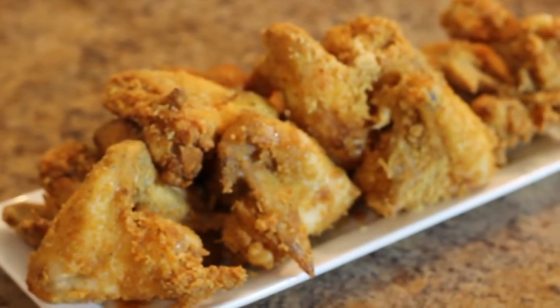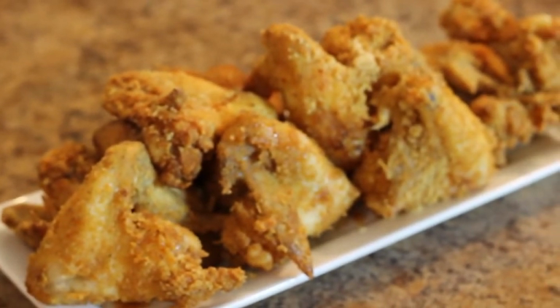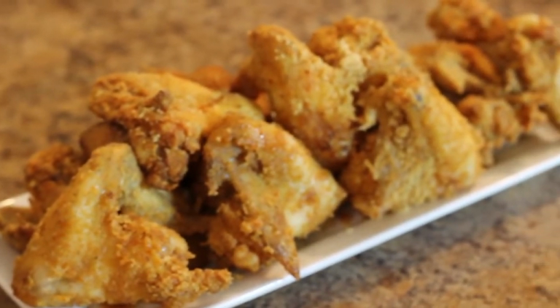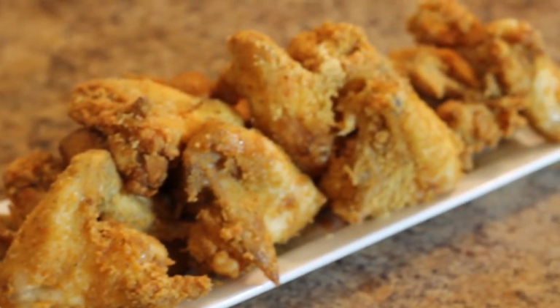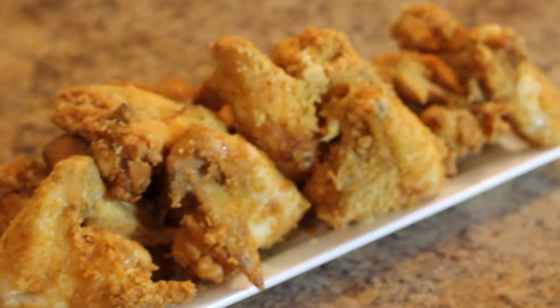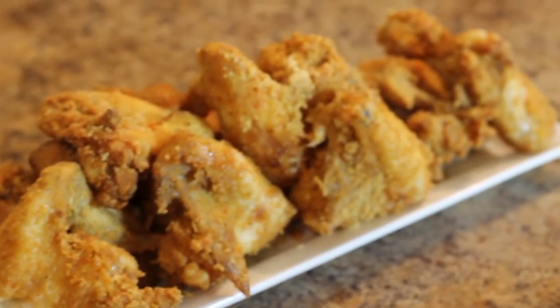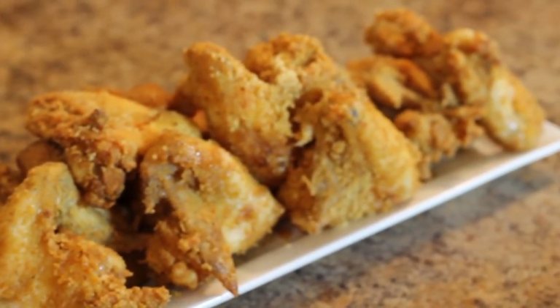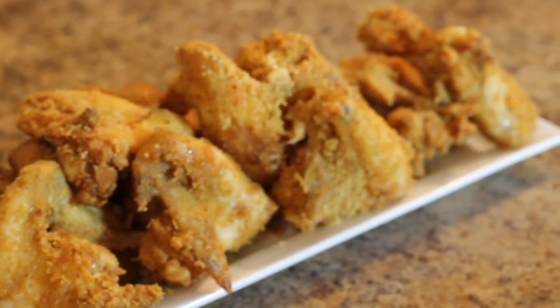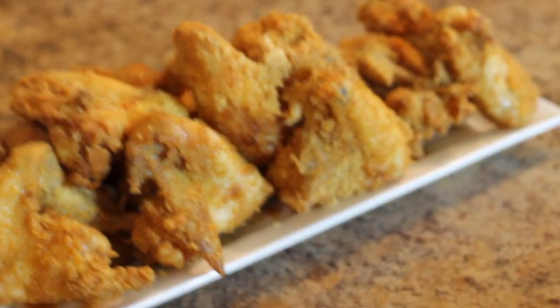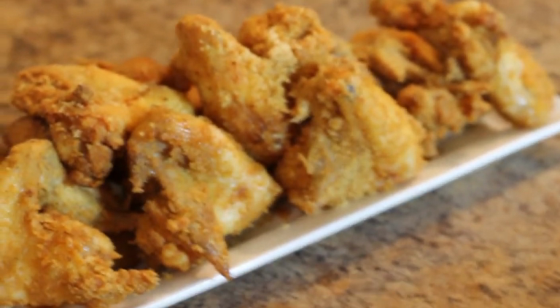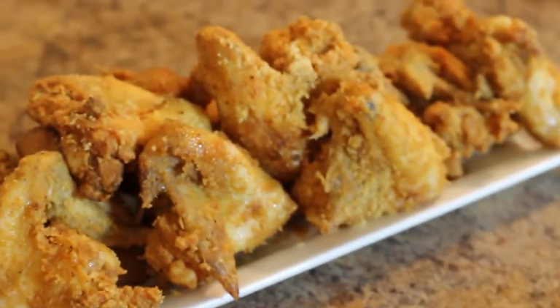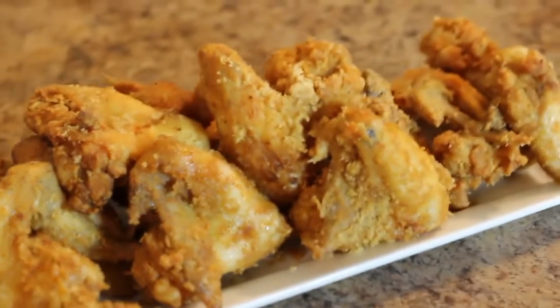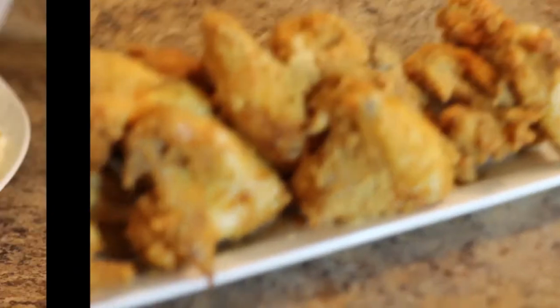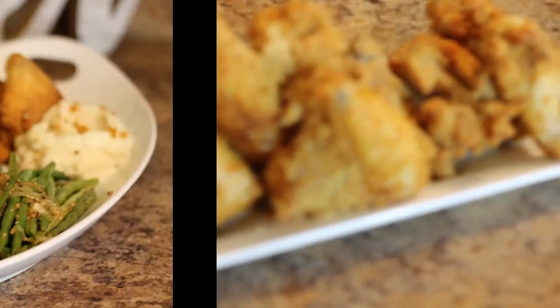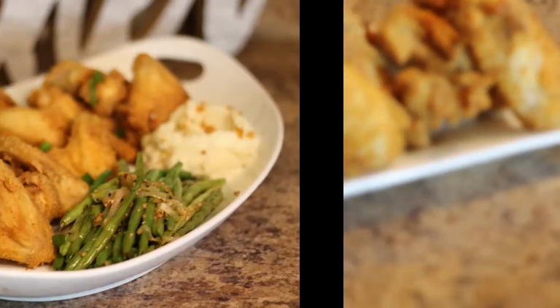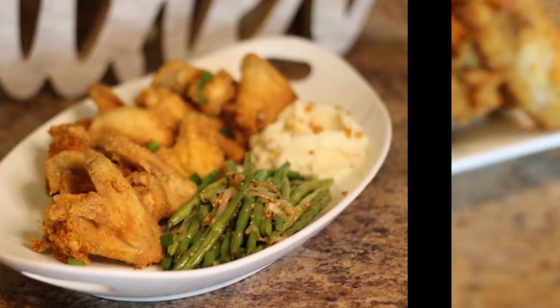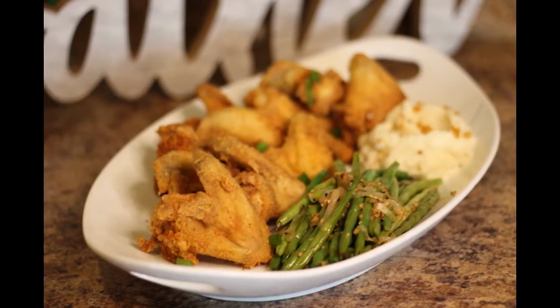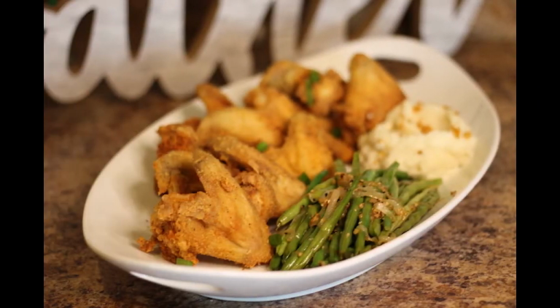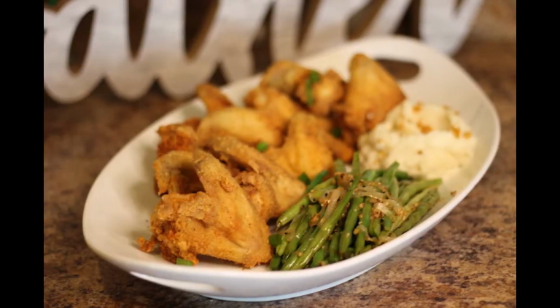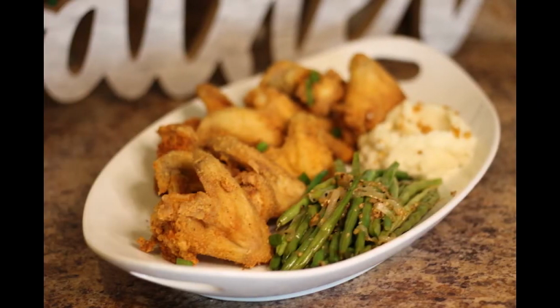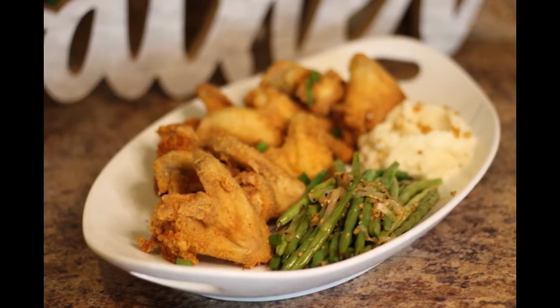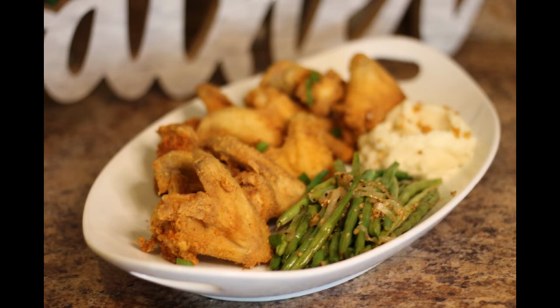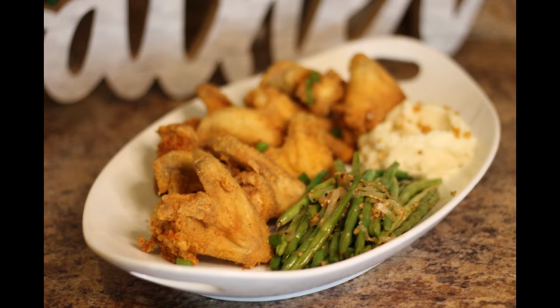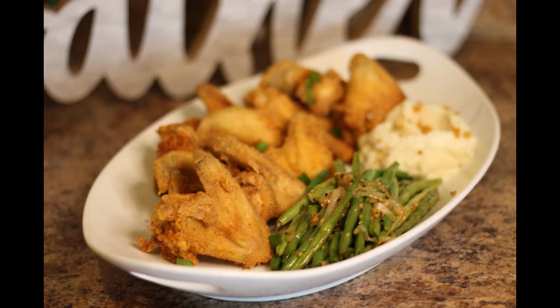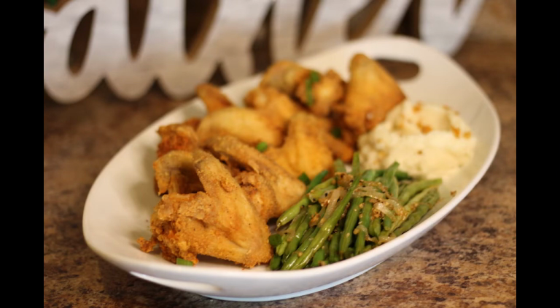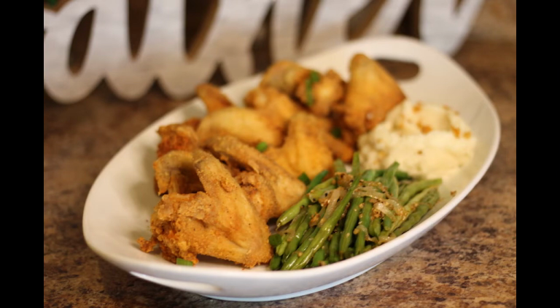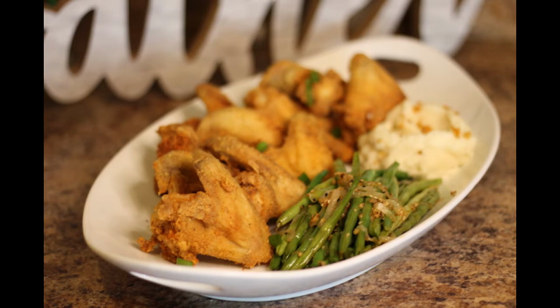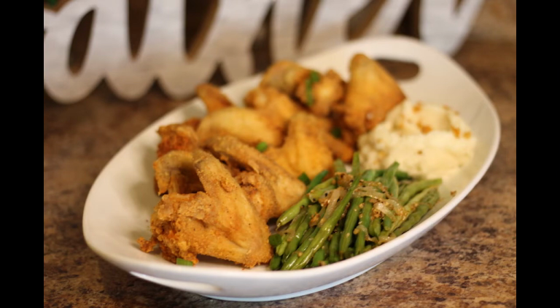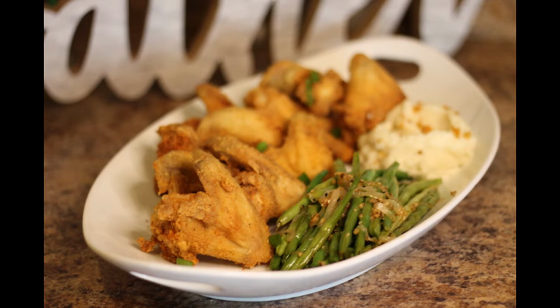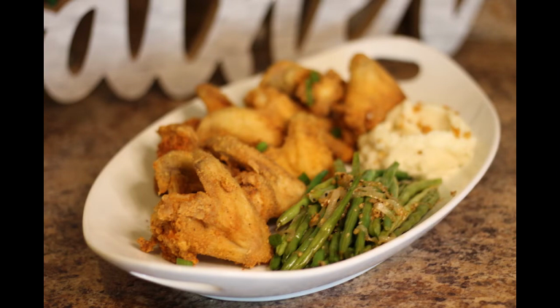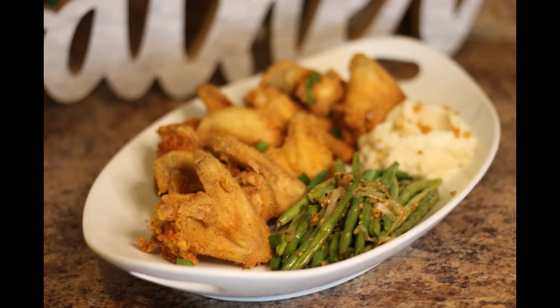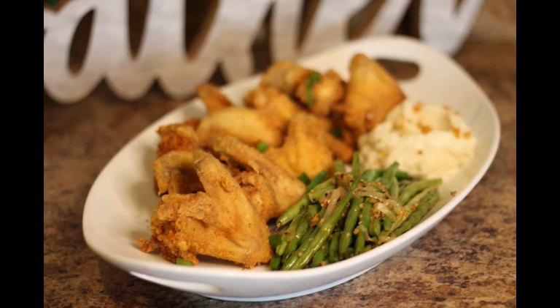Here we have fried chicken. You can sprinkle brown sugar over the hot chicken and eat with a waffle, or make some sides and enjoy as is.